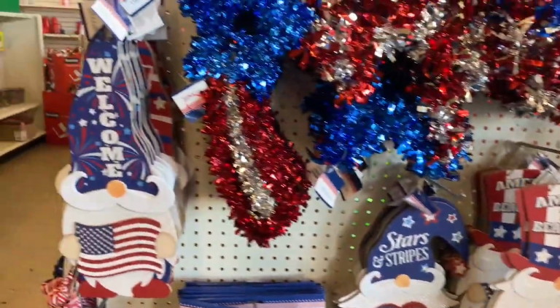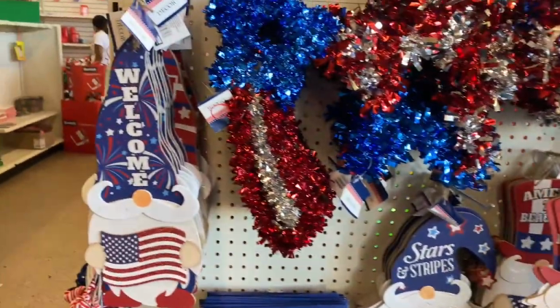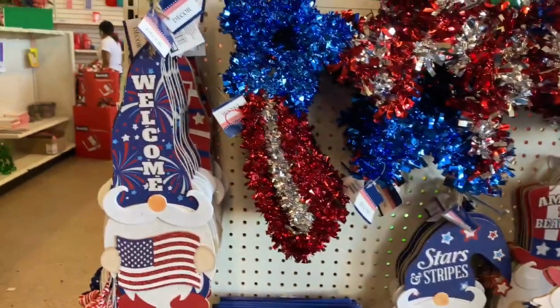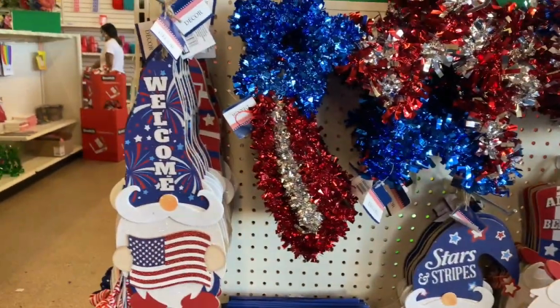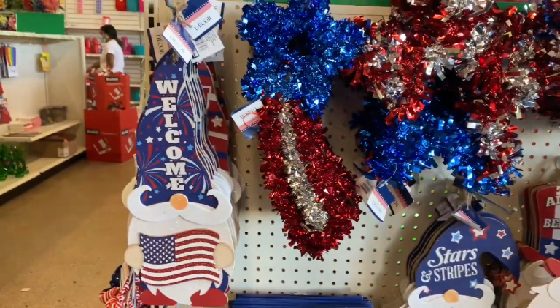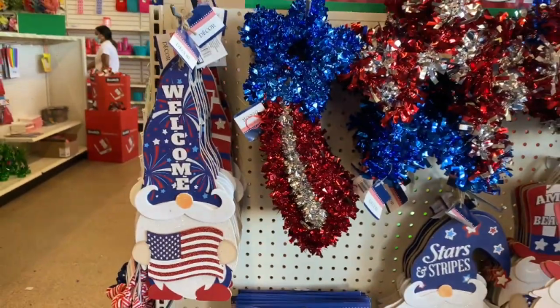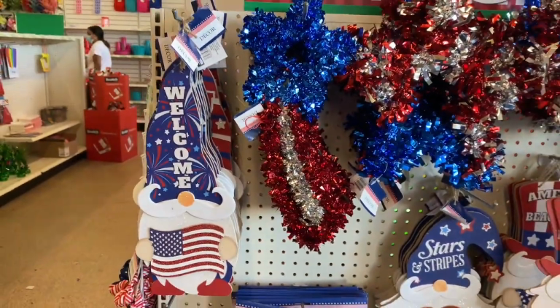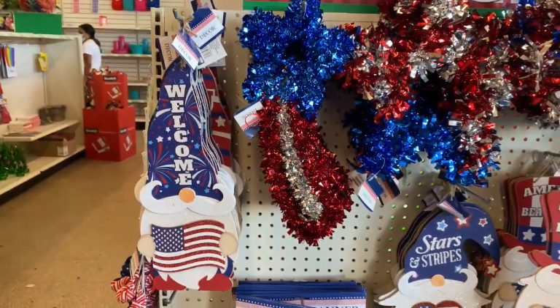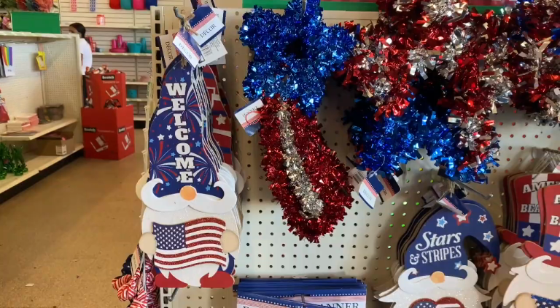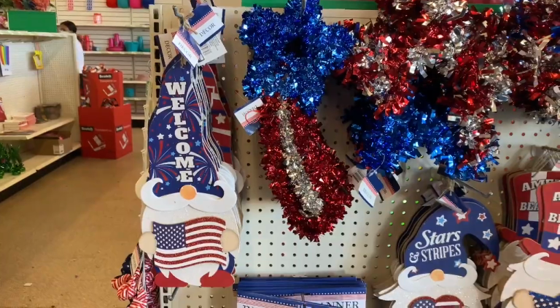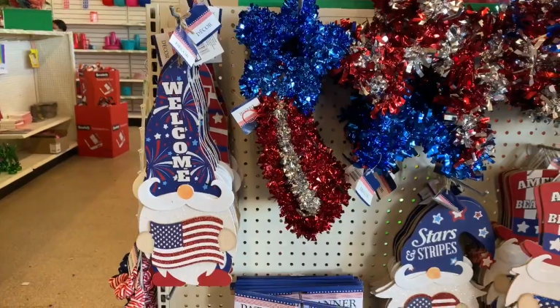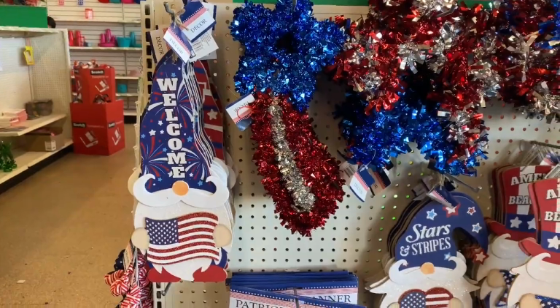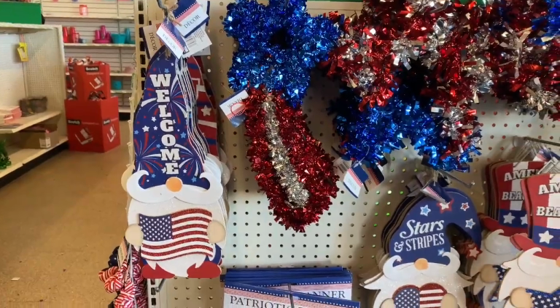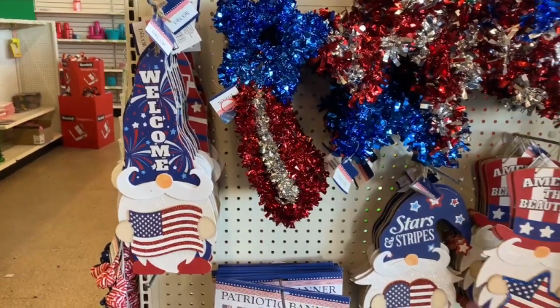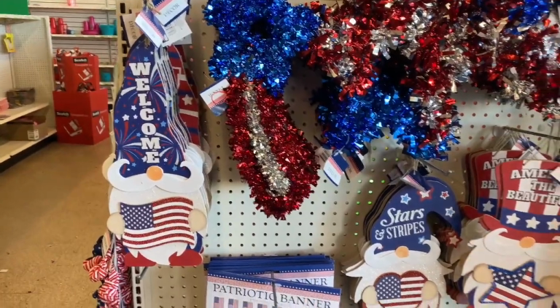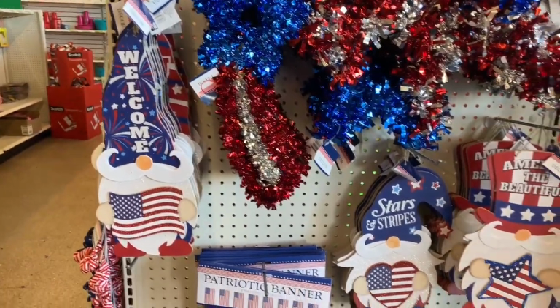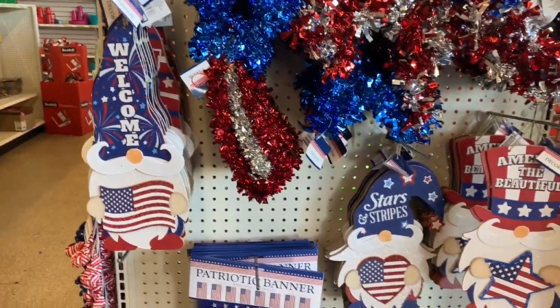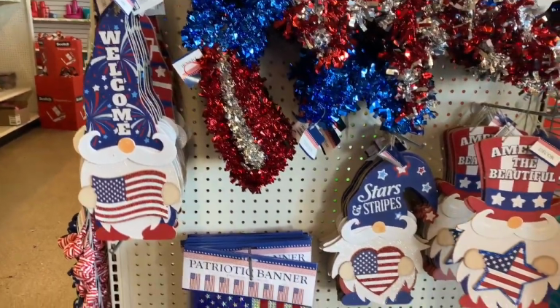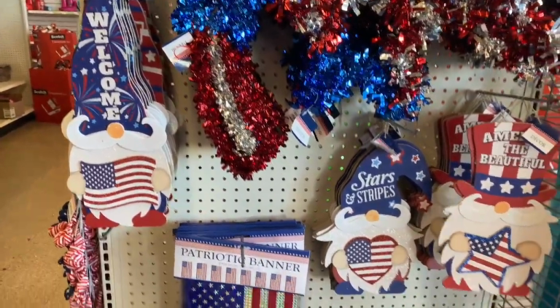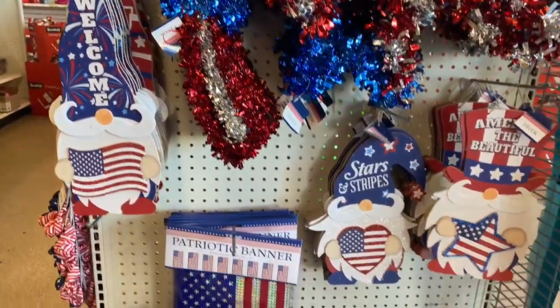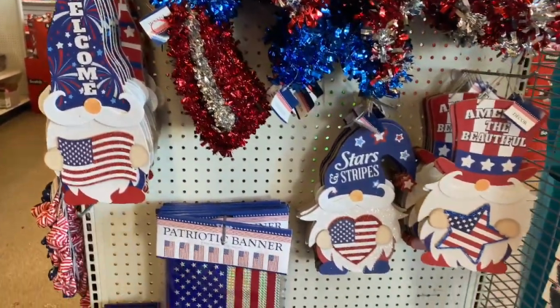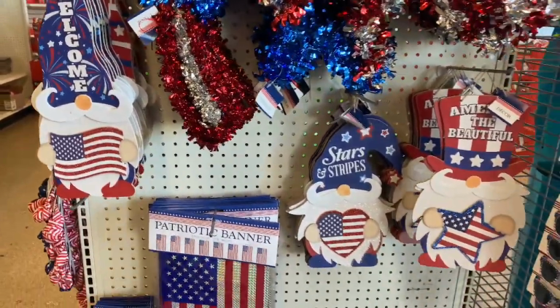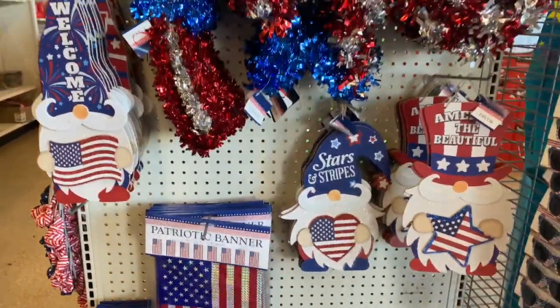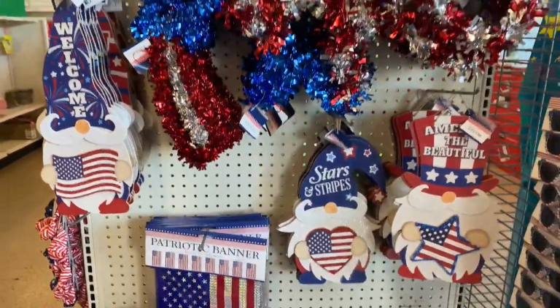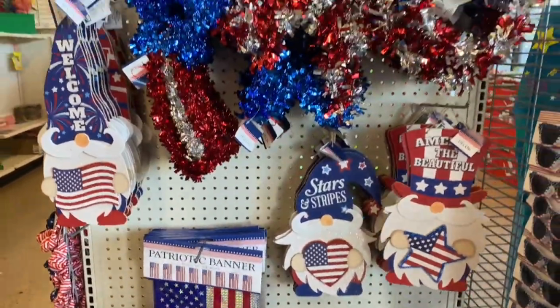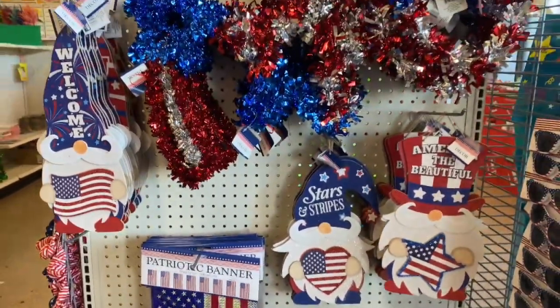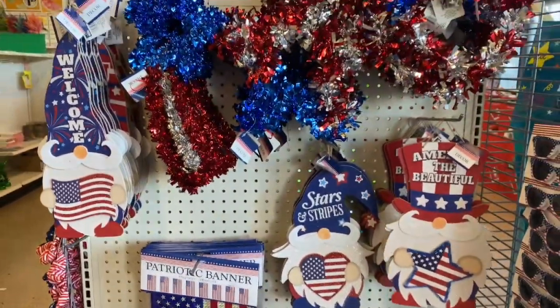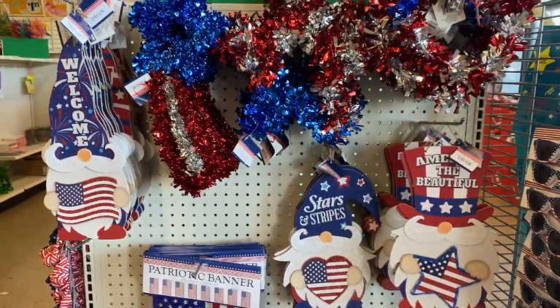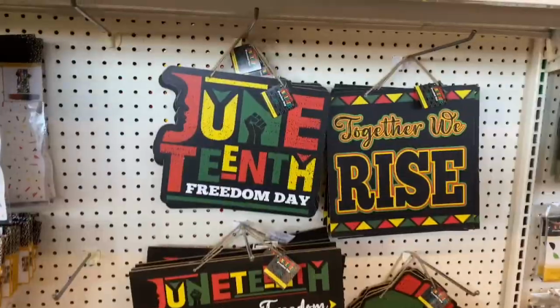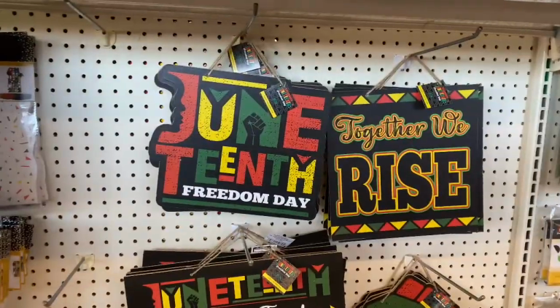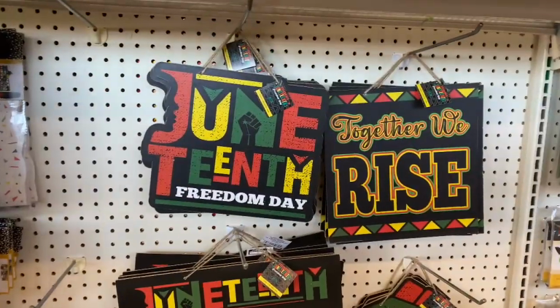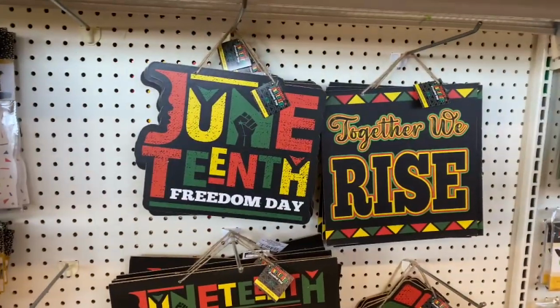And this one says "Welcome" — I think I like that one better. The other ones feel a little Christmassy.